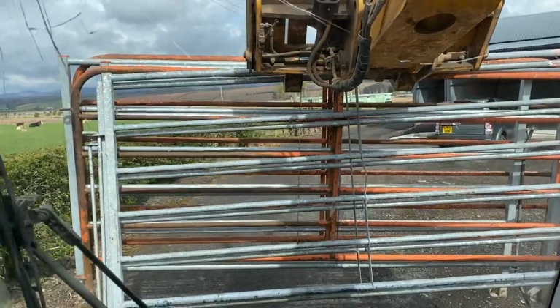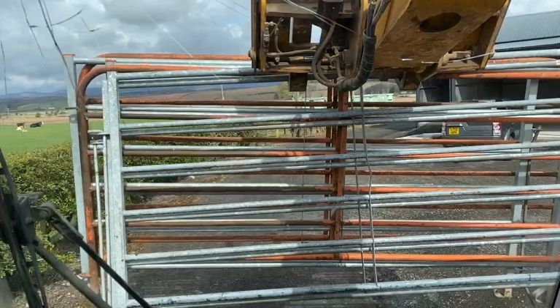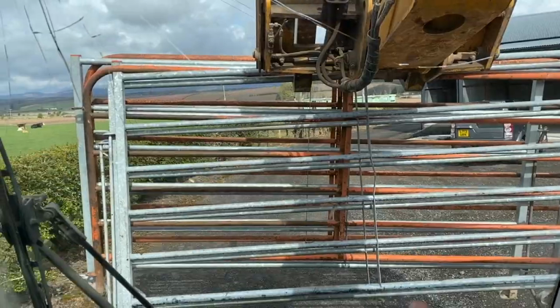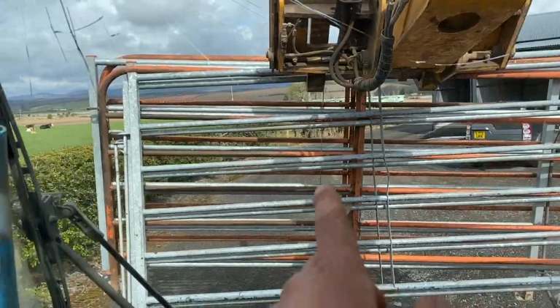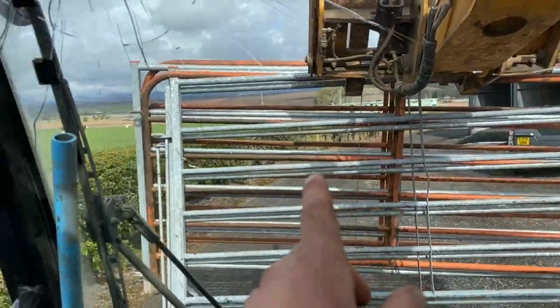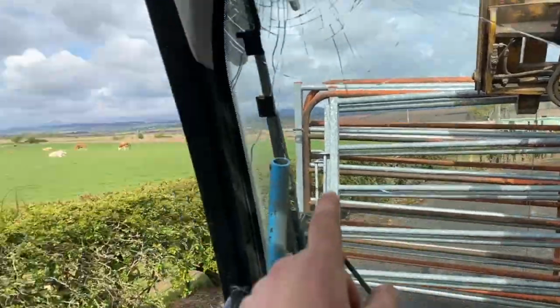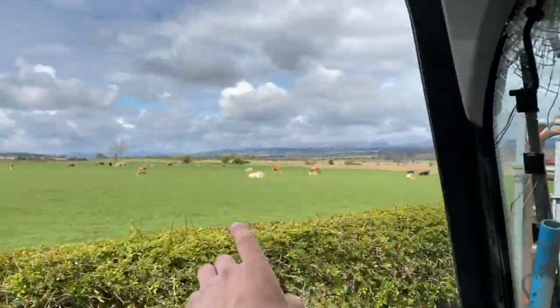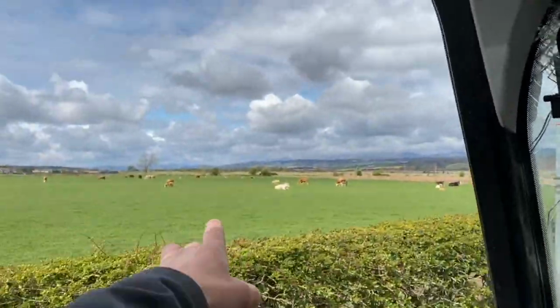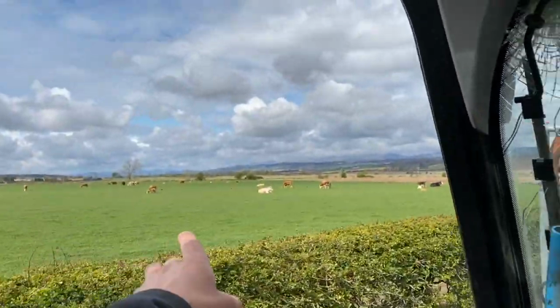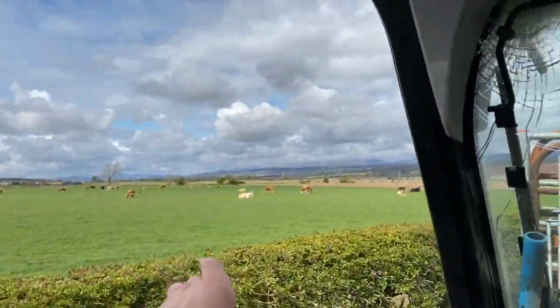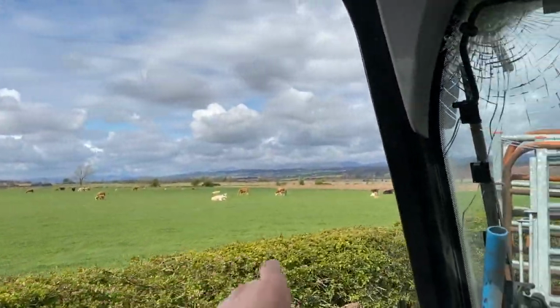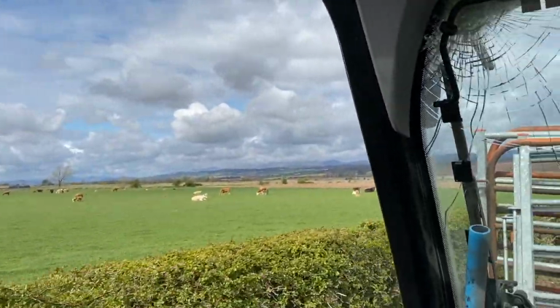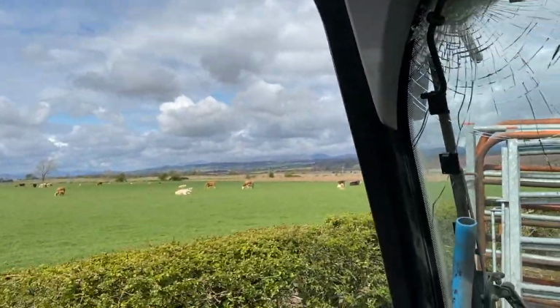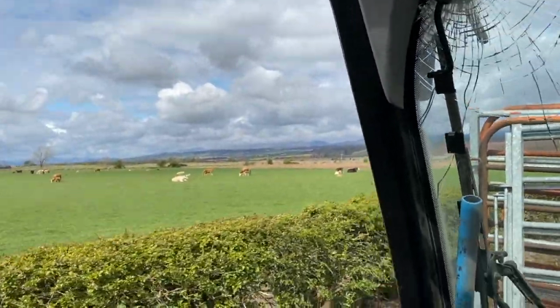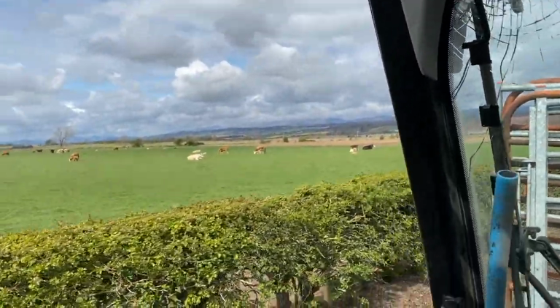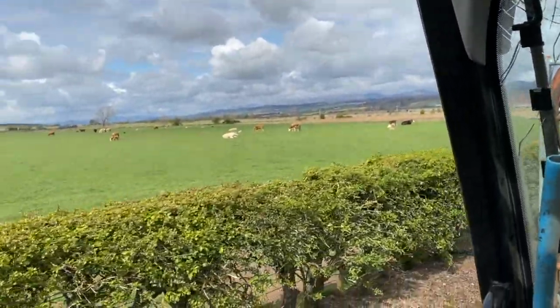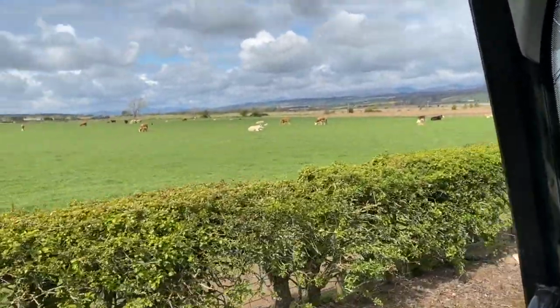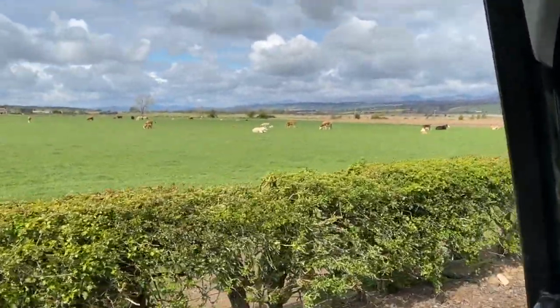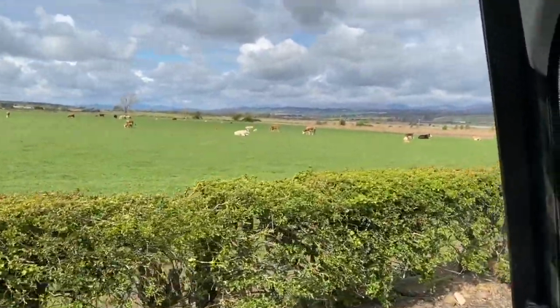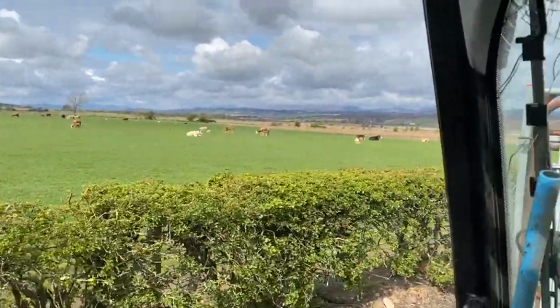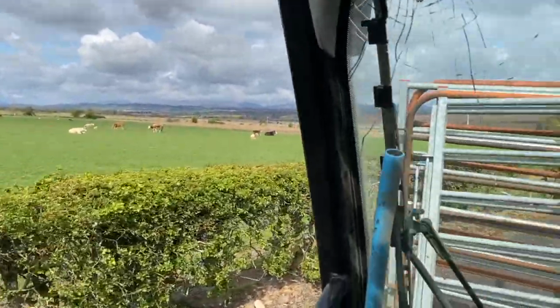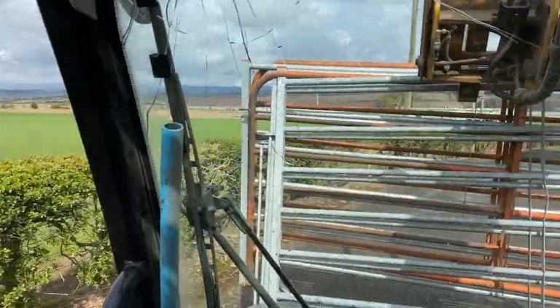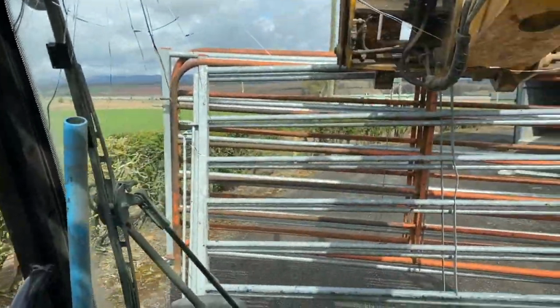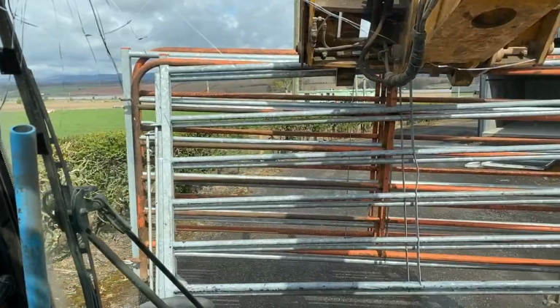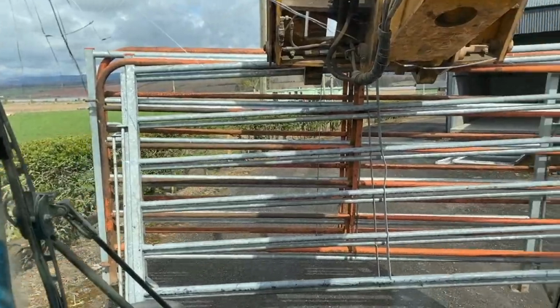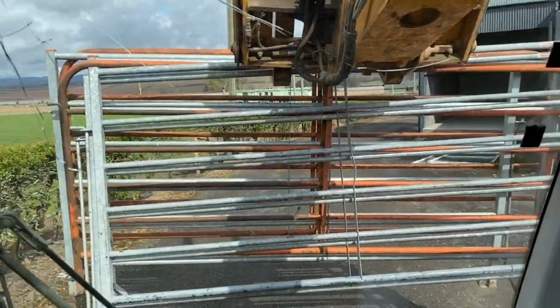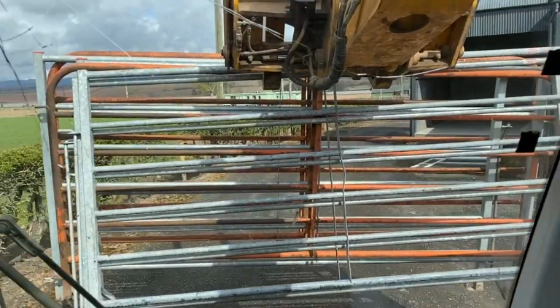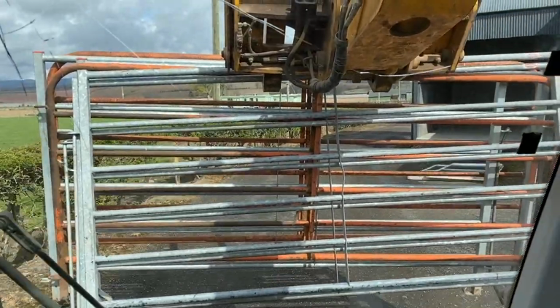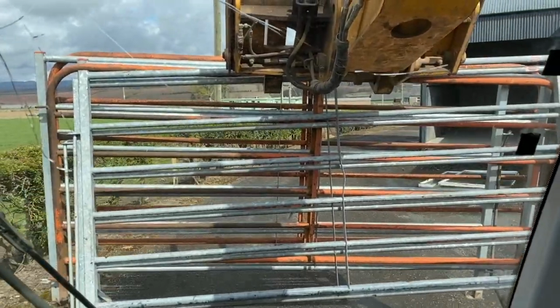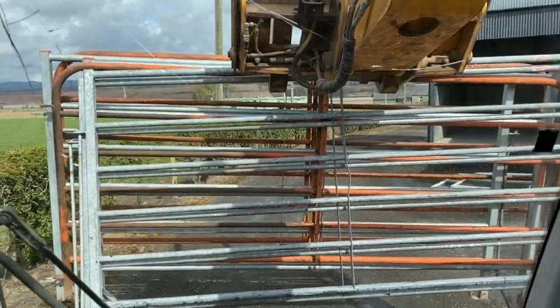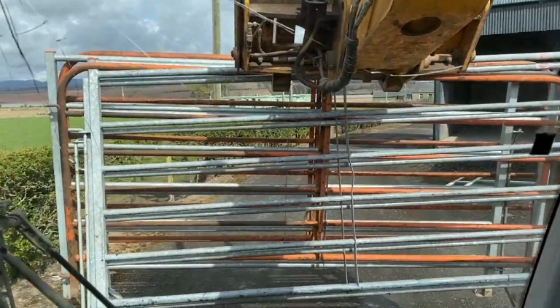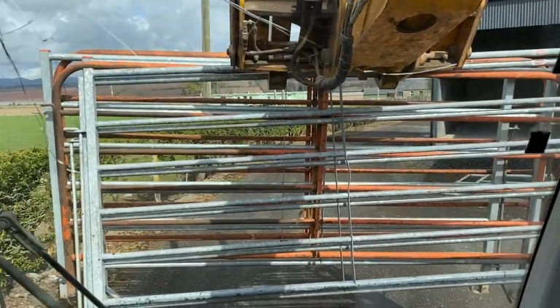Just shifting these gates - they were sitting in that field, we used them to round up some Highlanders the other day. Not needing them anymore so I'll go and tidy them up and put them away.